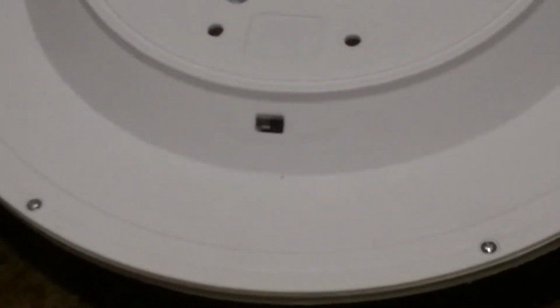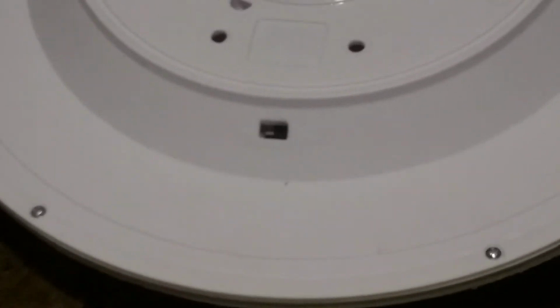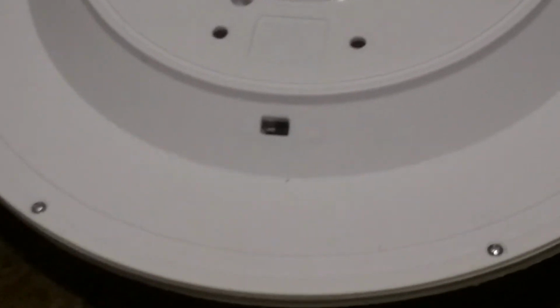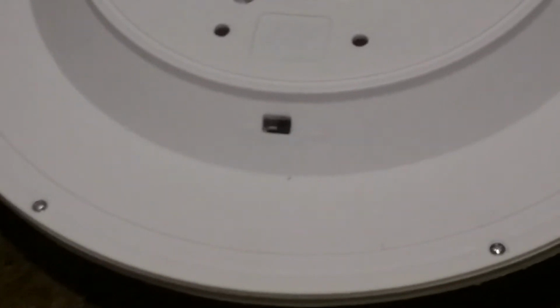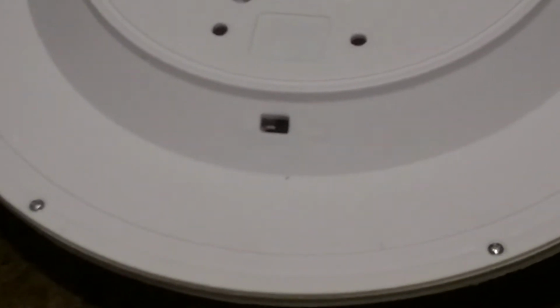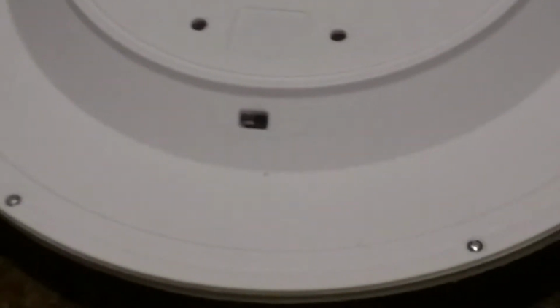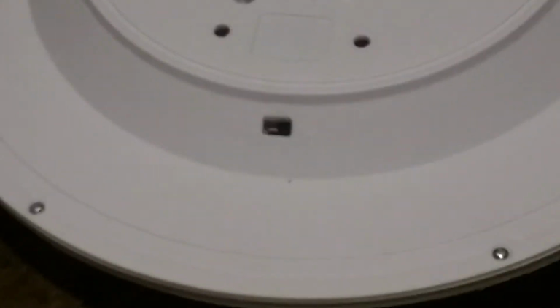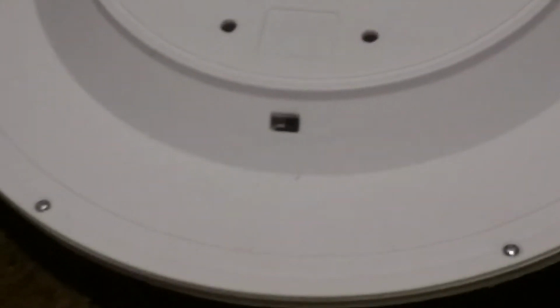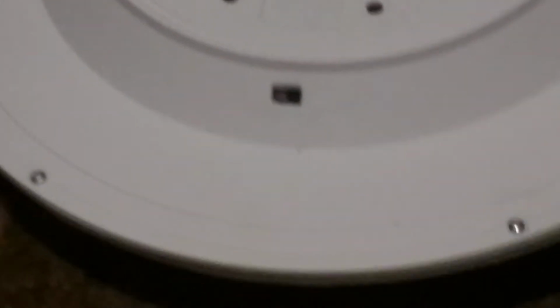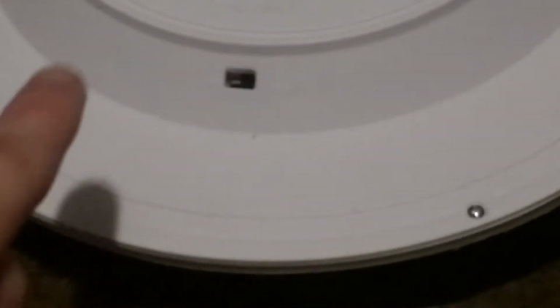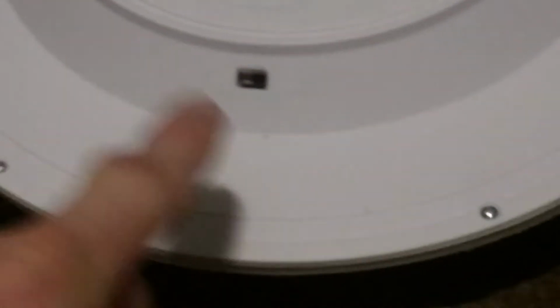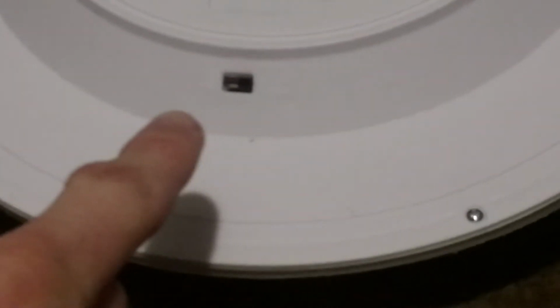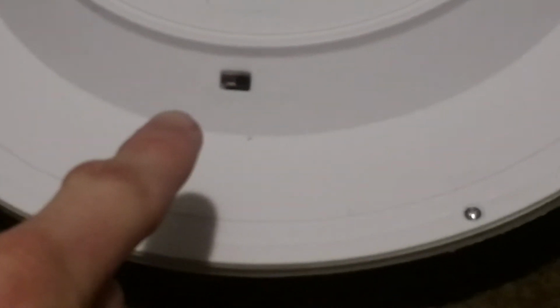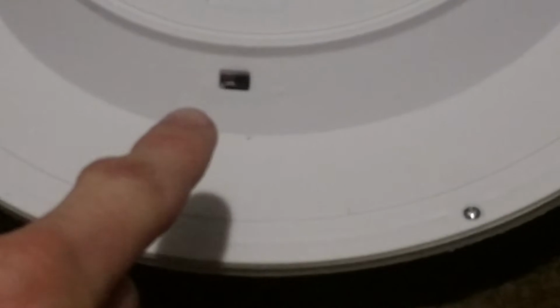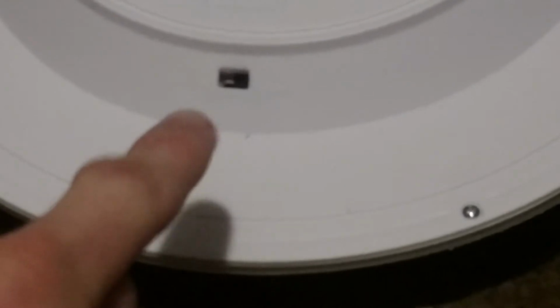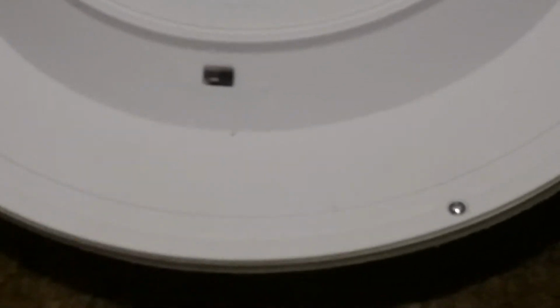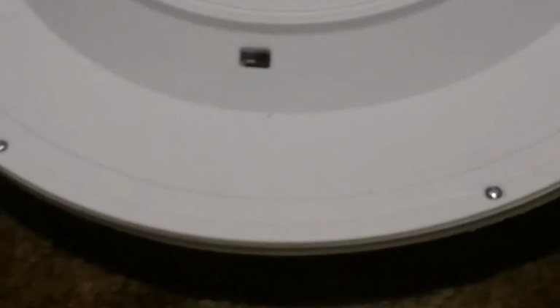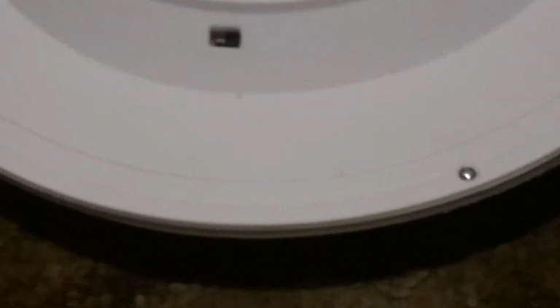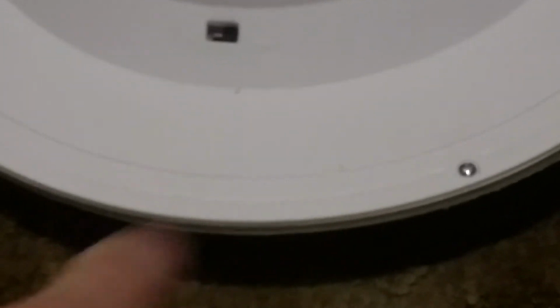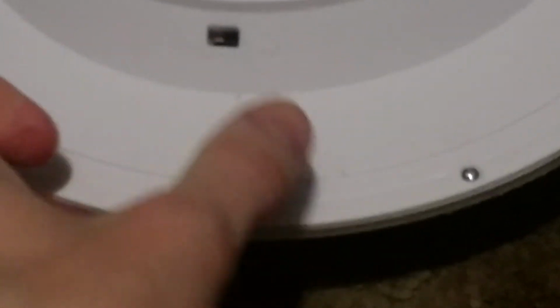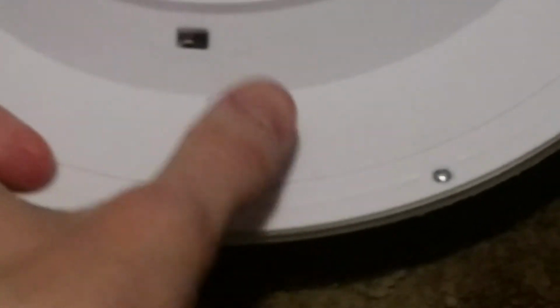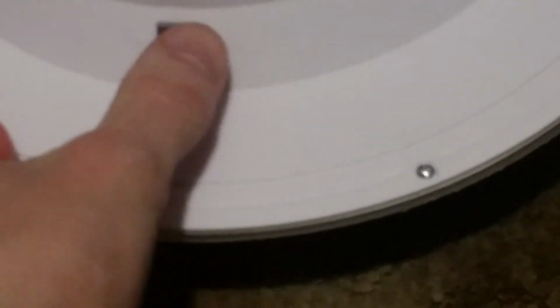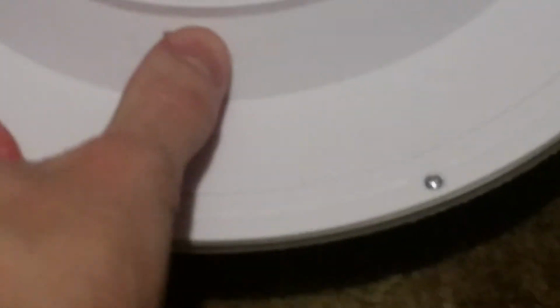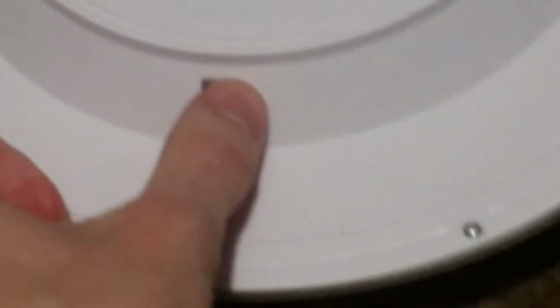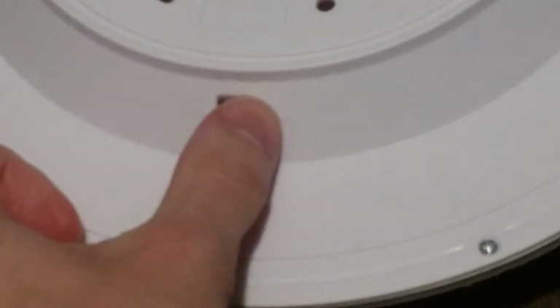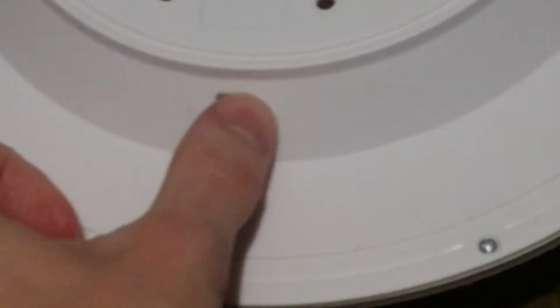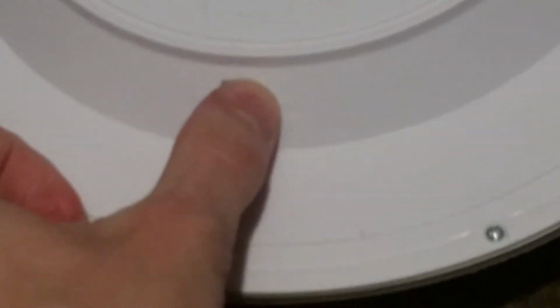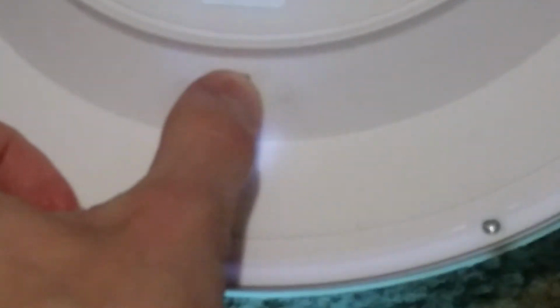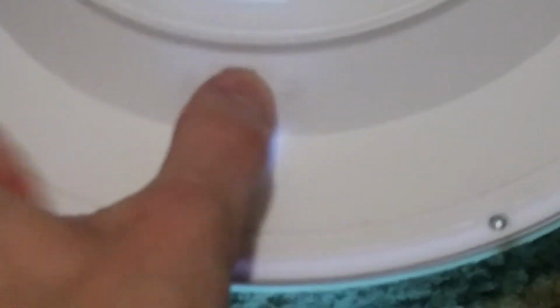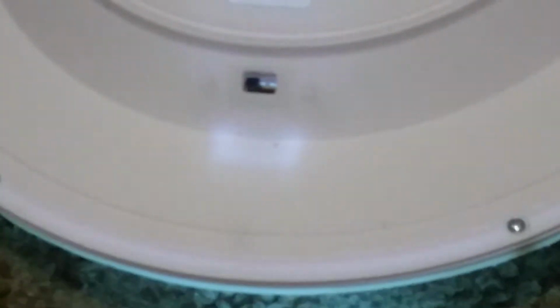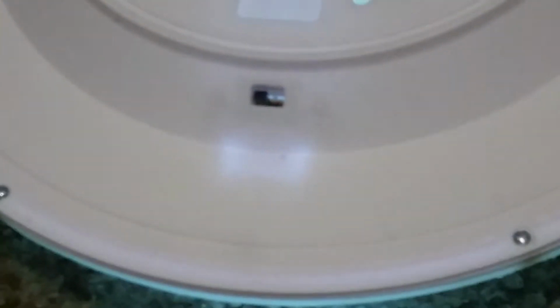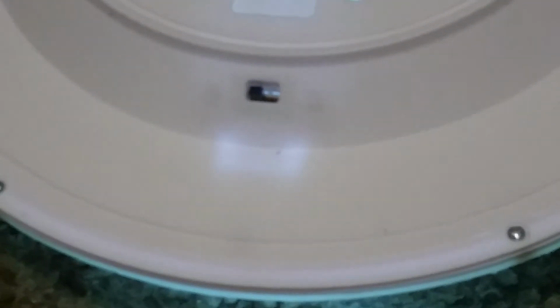Before you use the remote control to change the lunar phases, you have to turn the moon on first. In order to turn it on, there's an on and off switch right here — if you switch to the left, it turns it on.